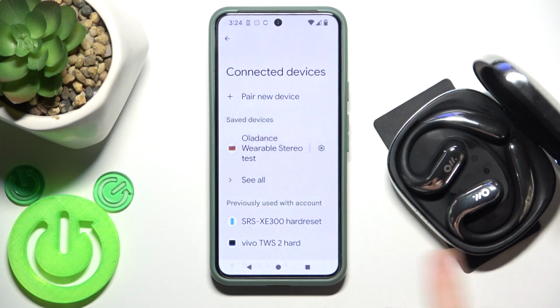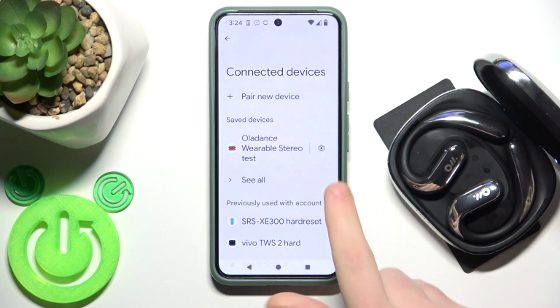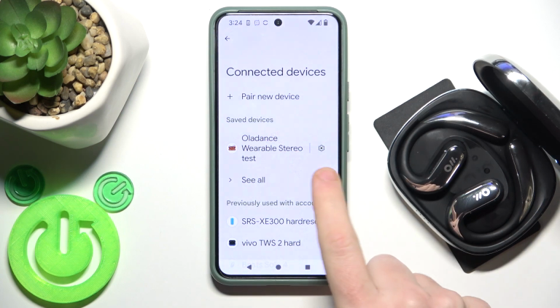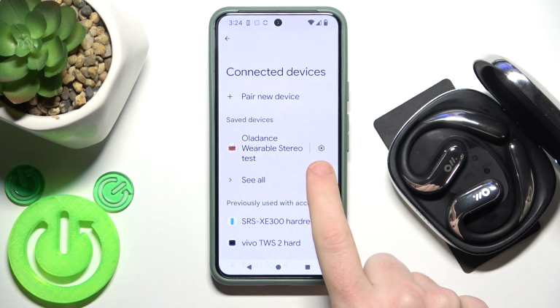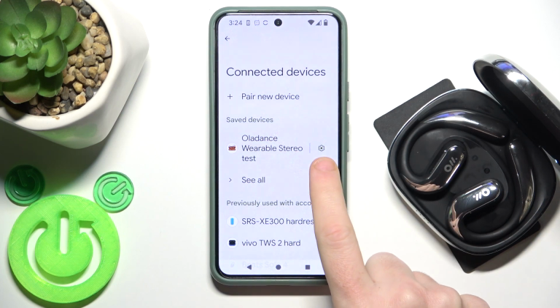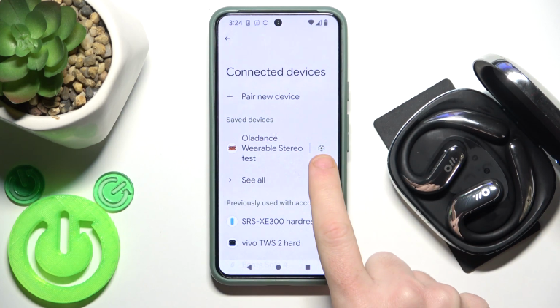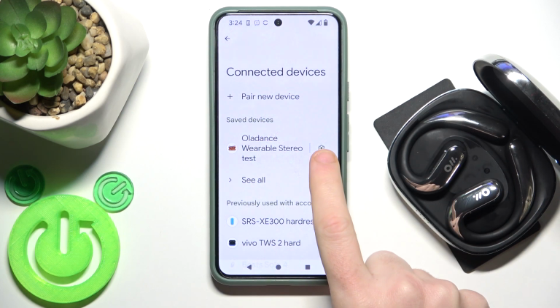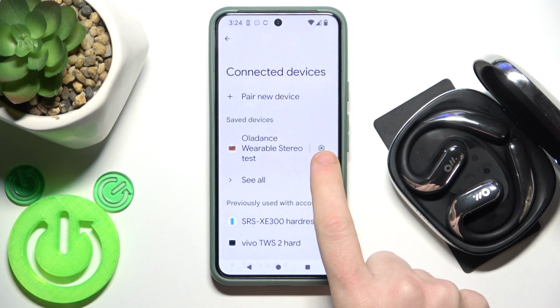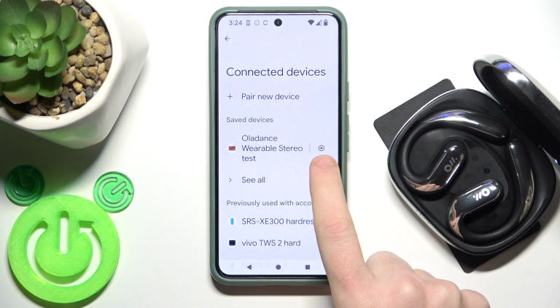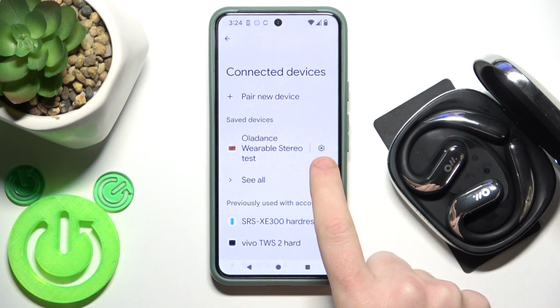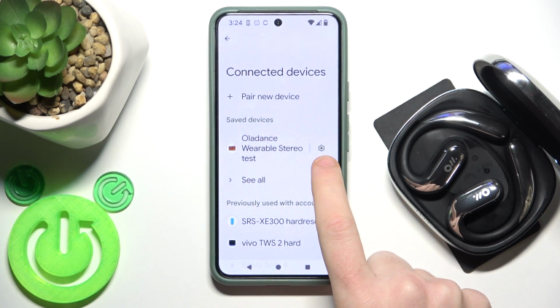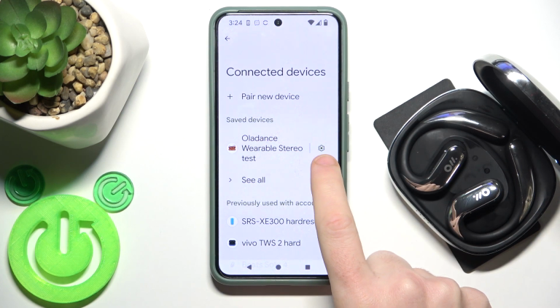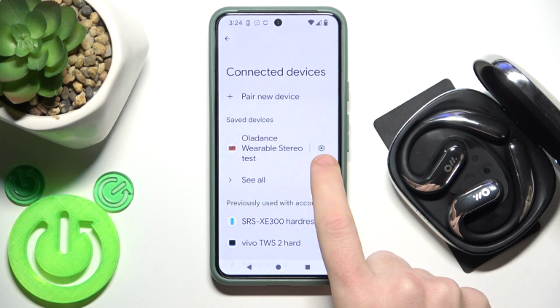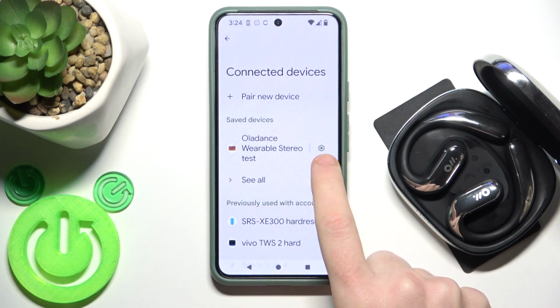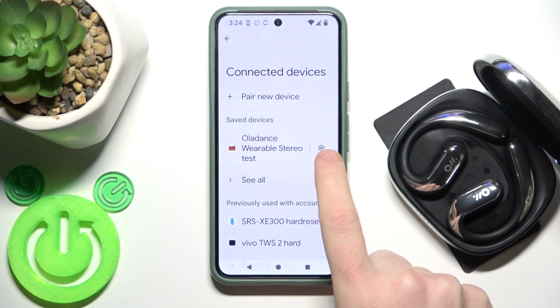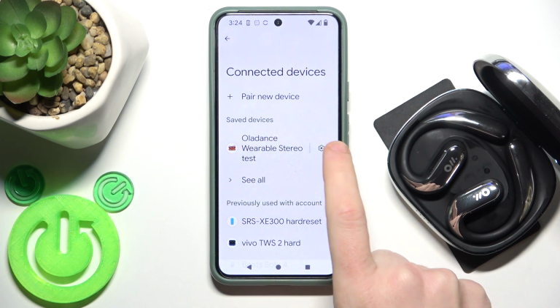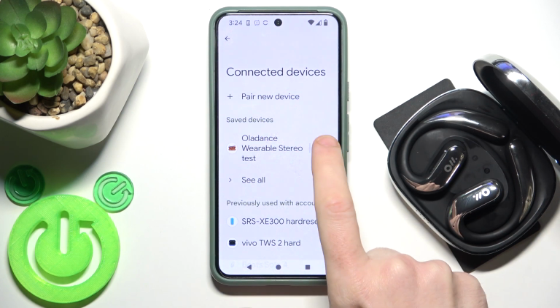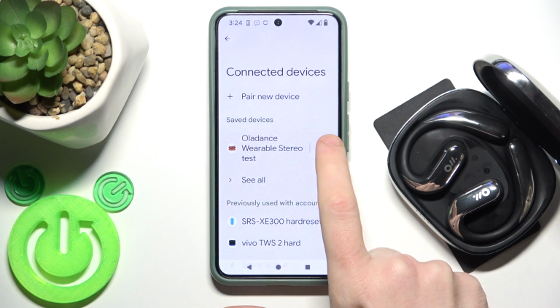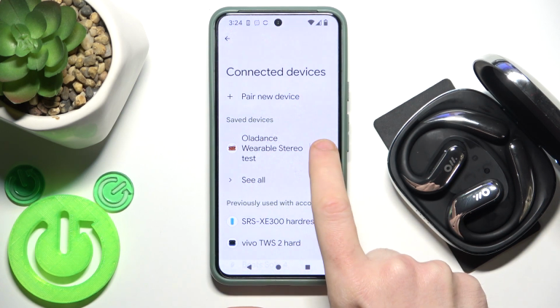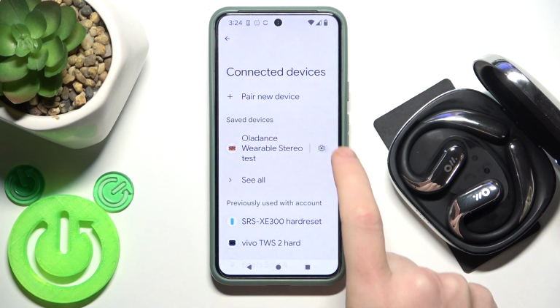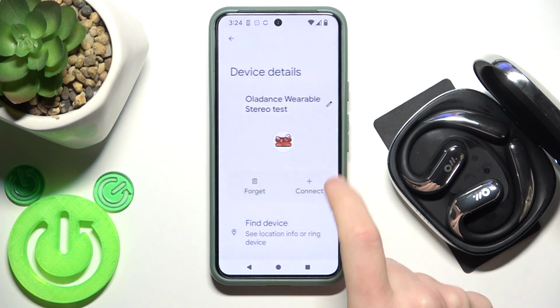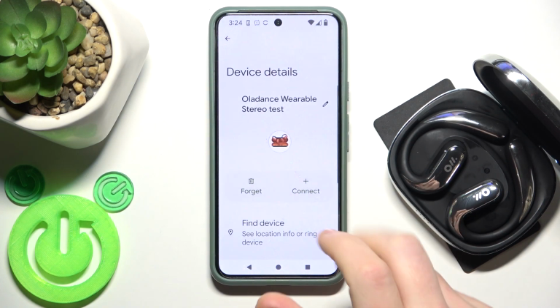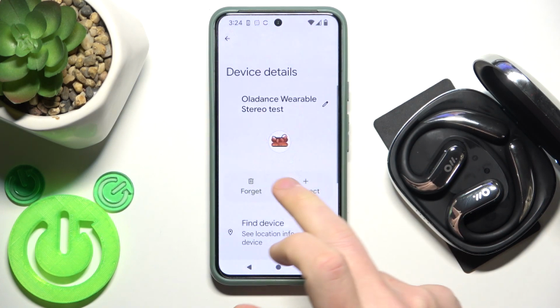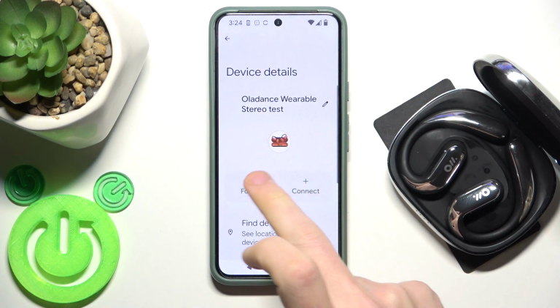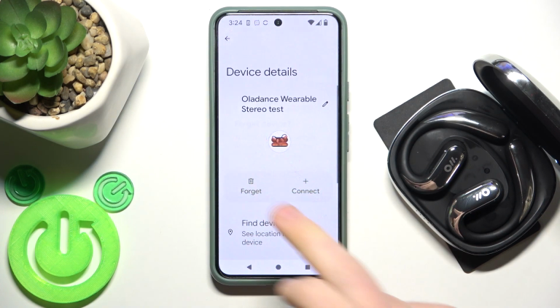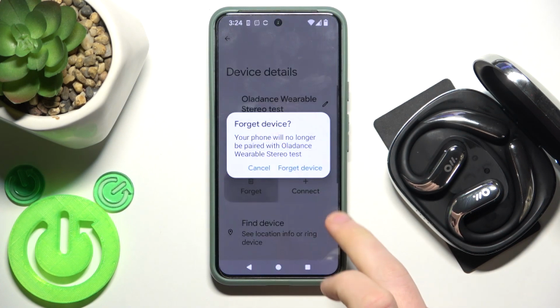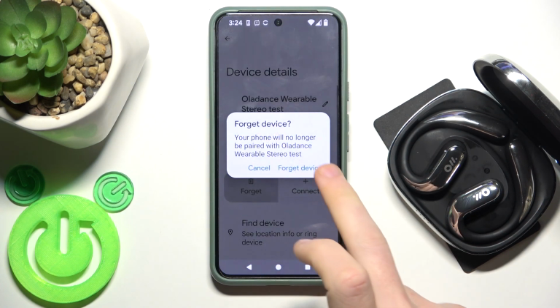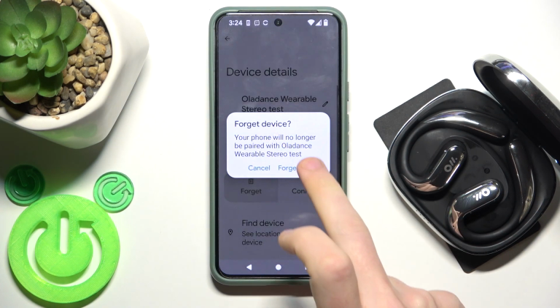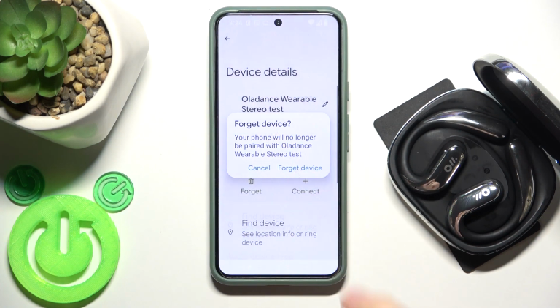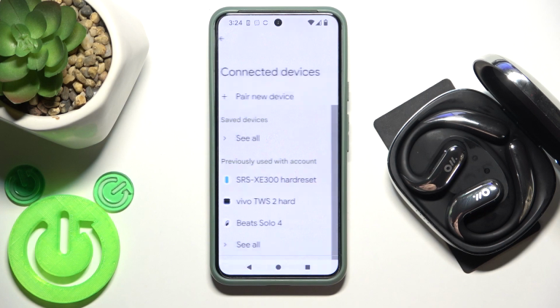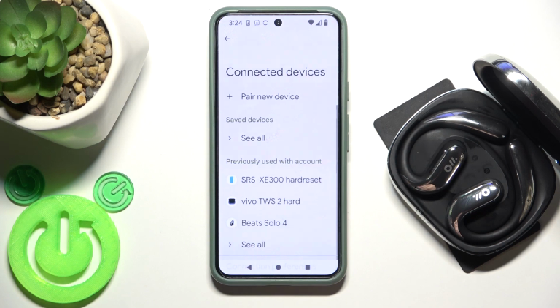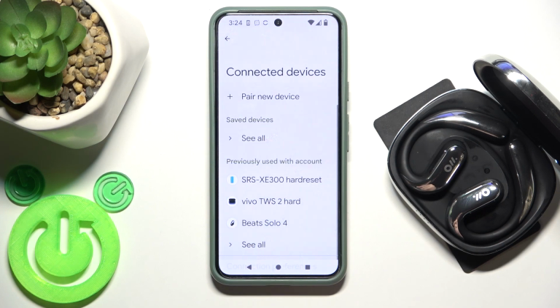First we should remove it from your phone, so click the settings icon or information icon for your device, then select forget this device.